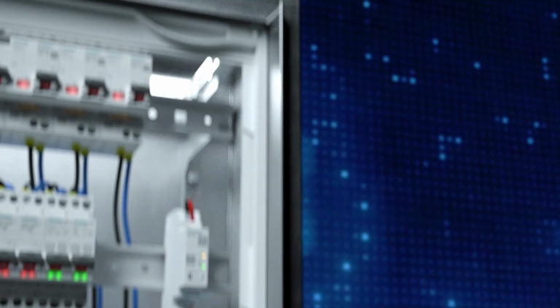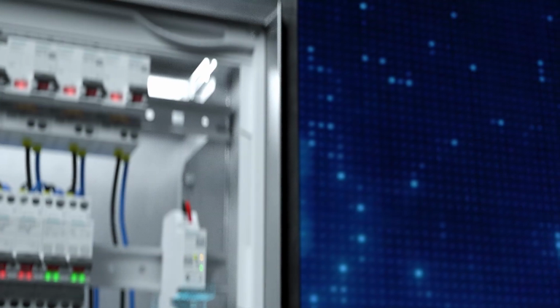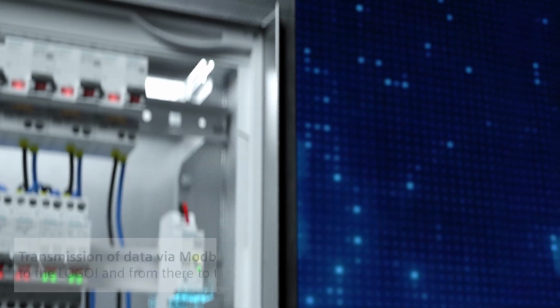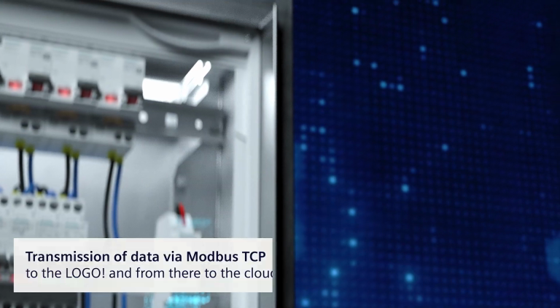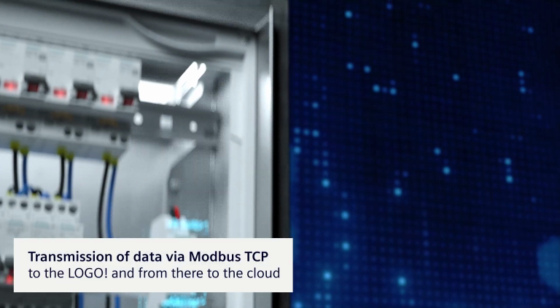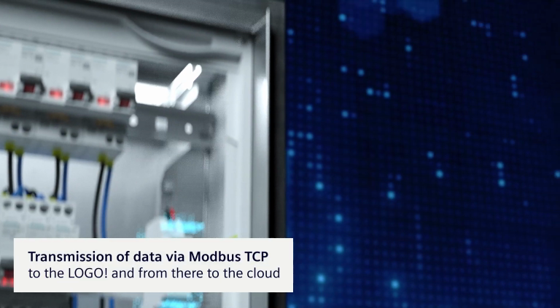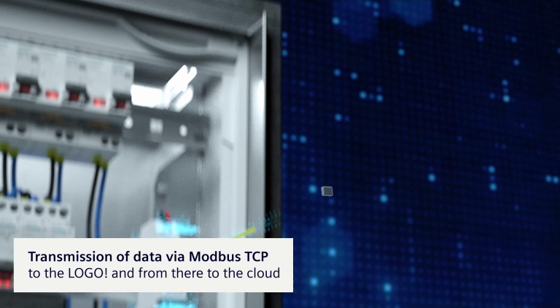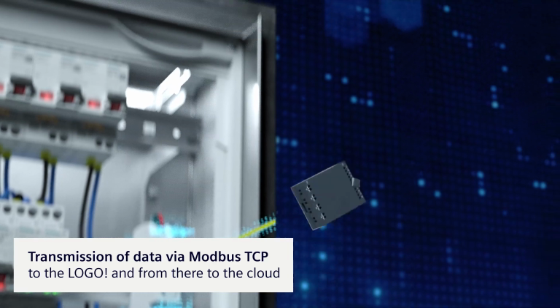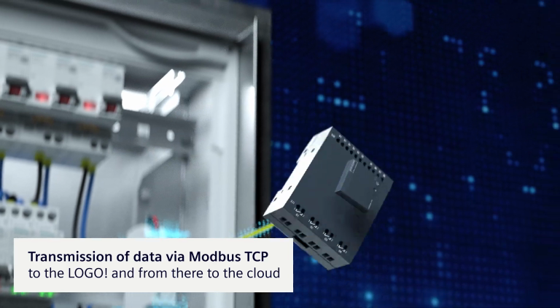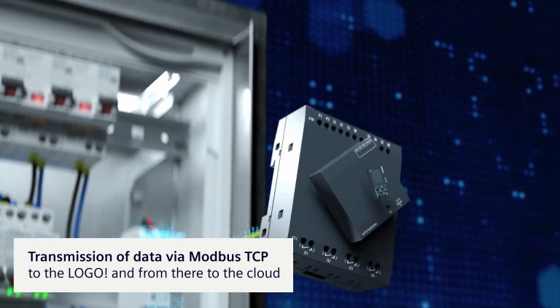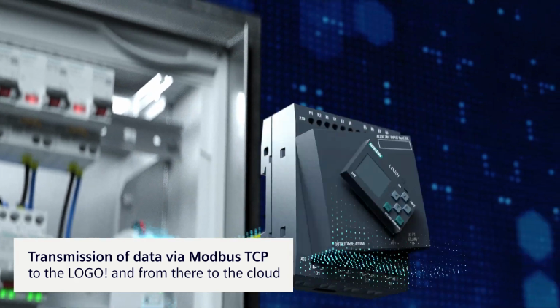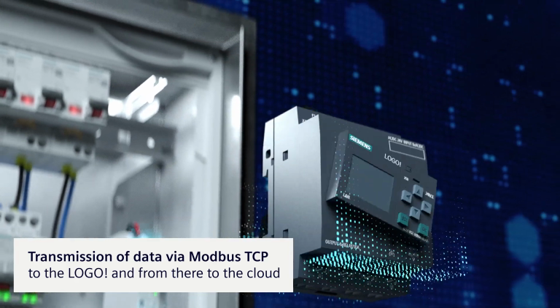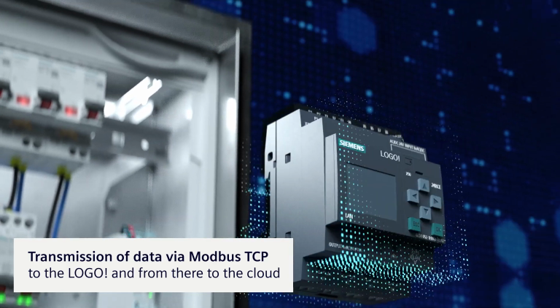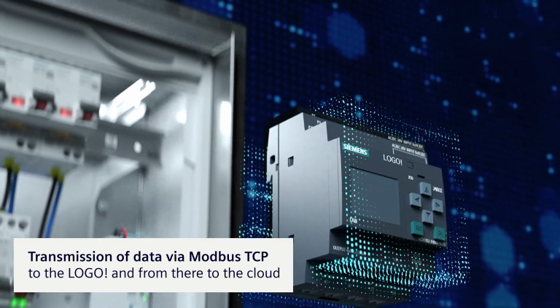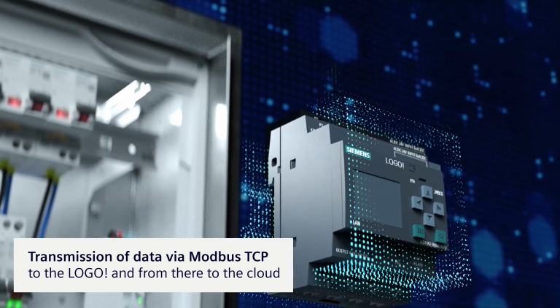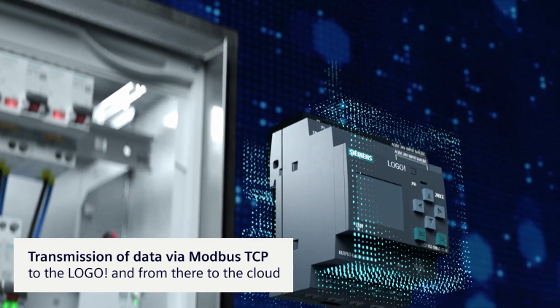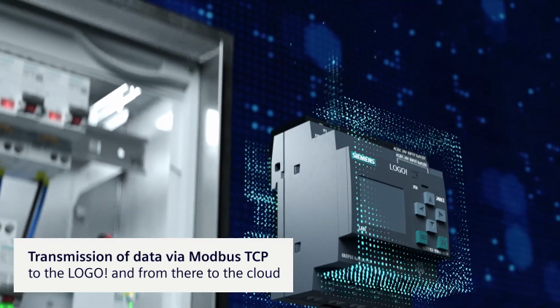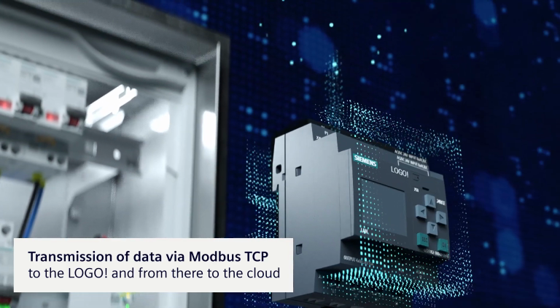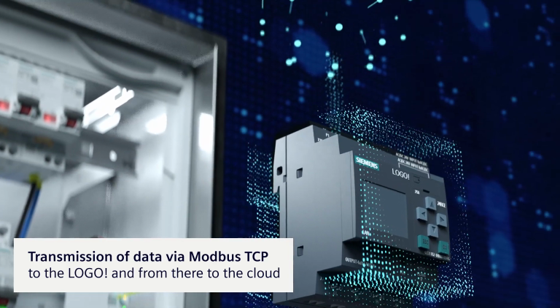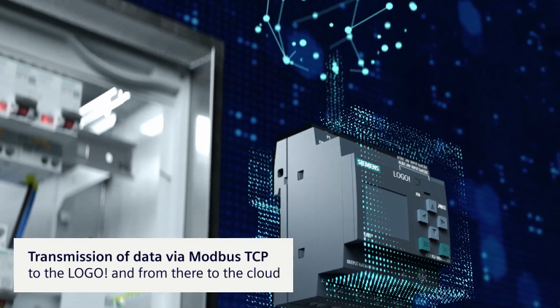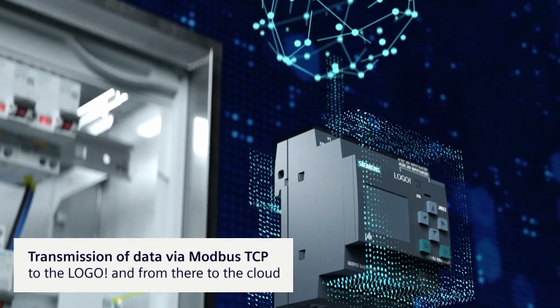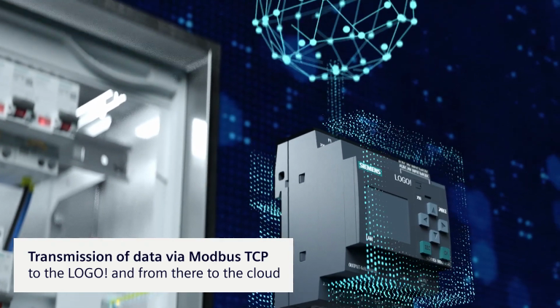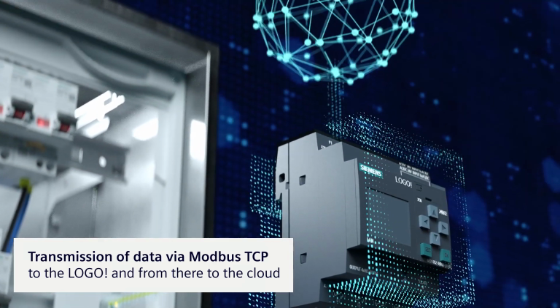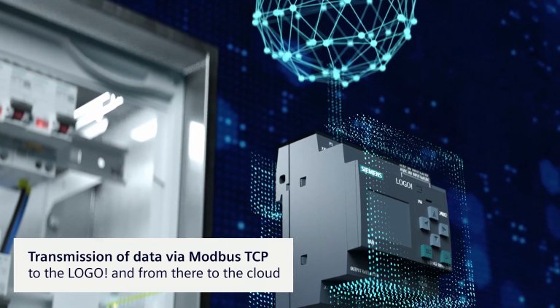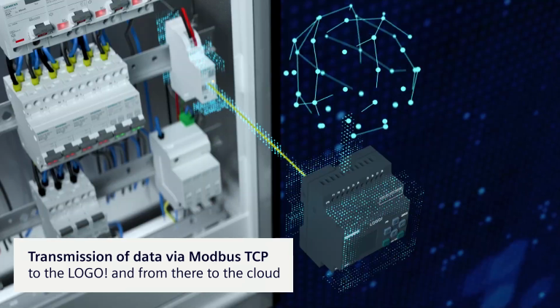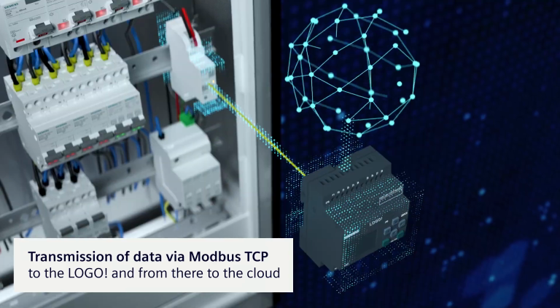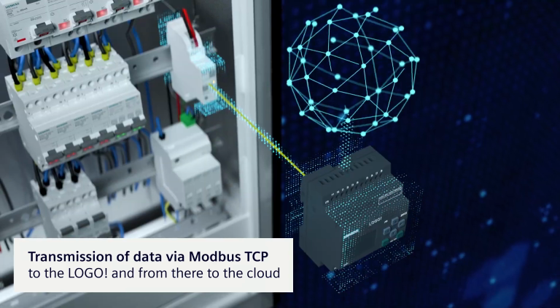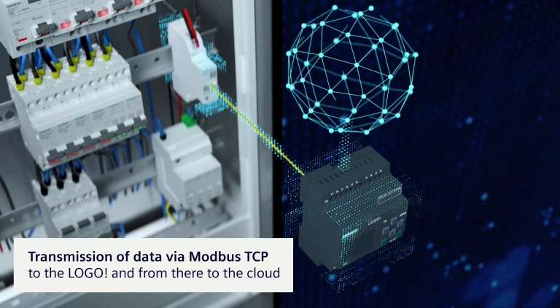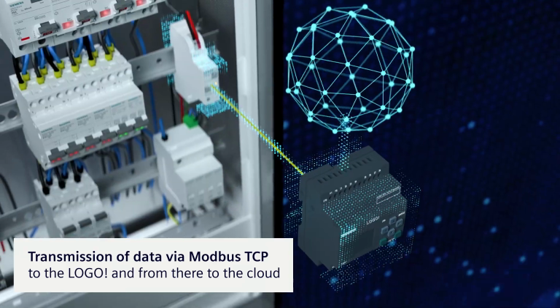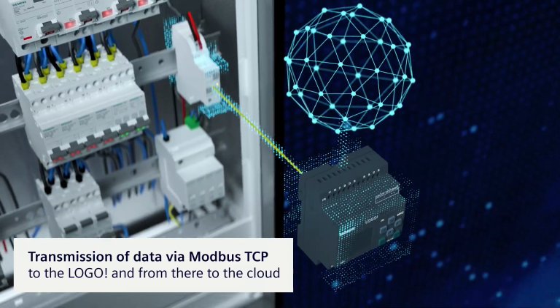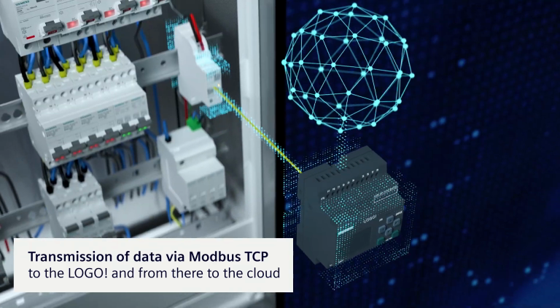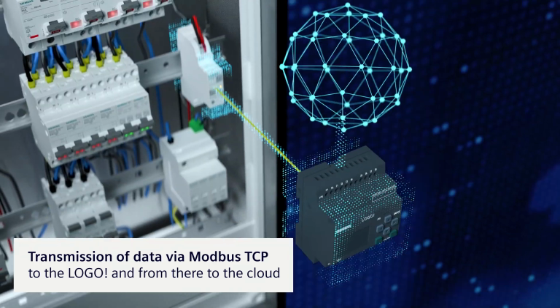Alternatively, they can also be sent directly to Logo and transferred directly to the cloud.